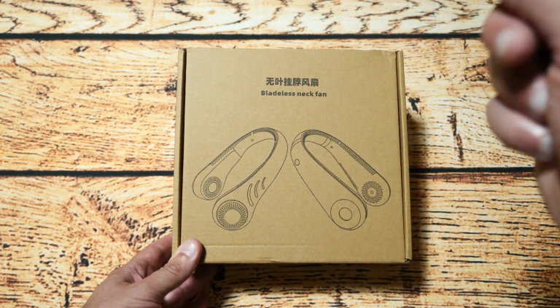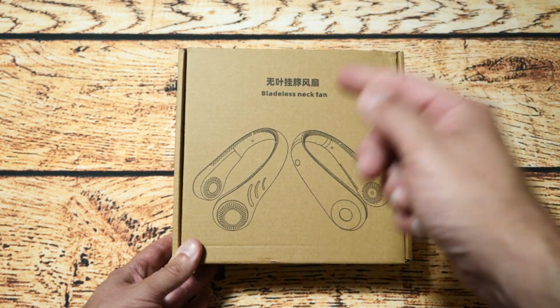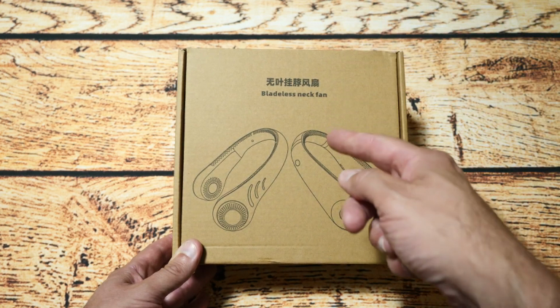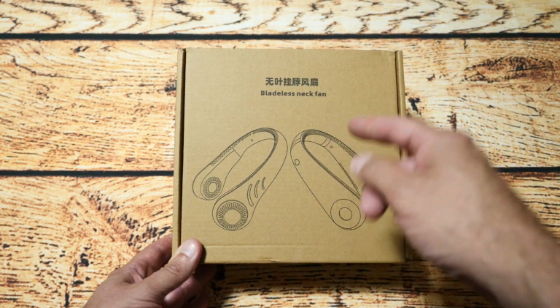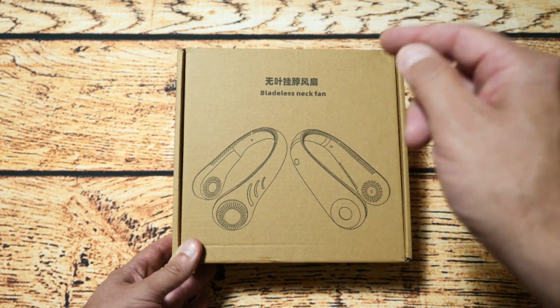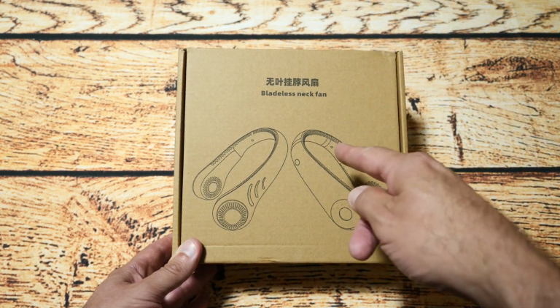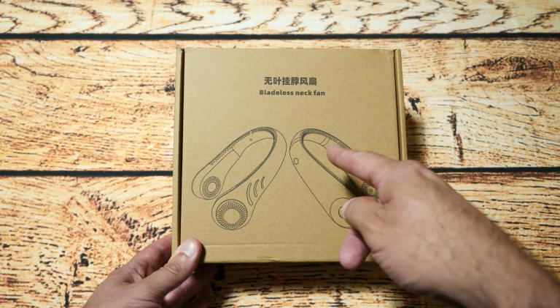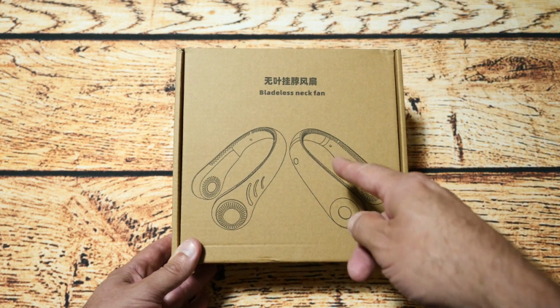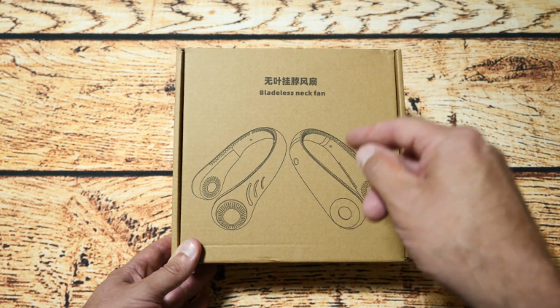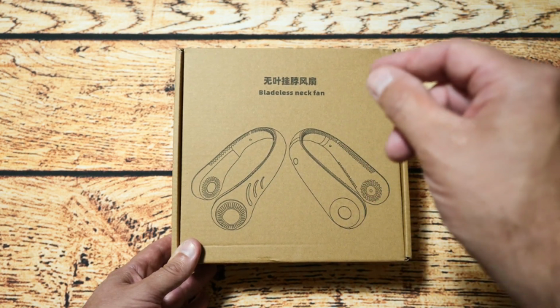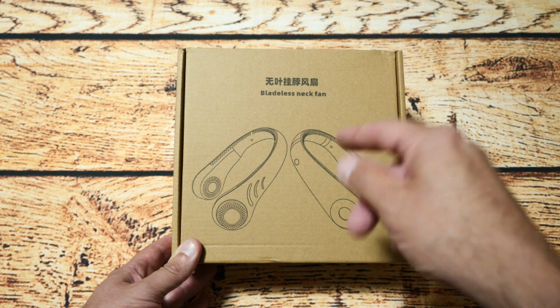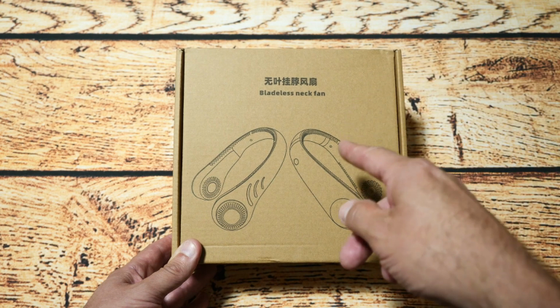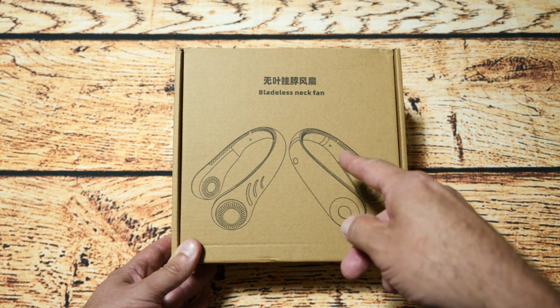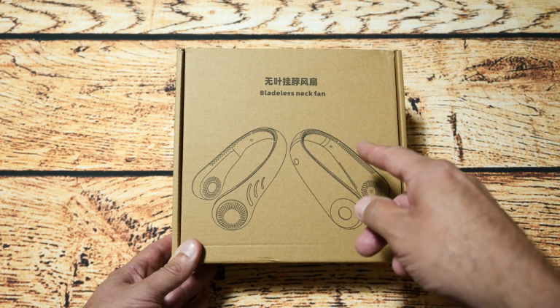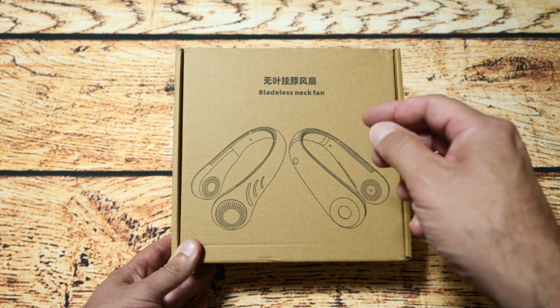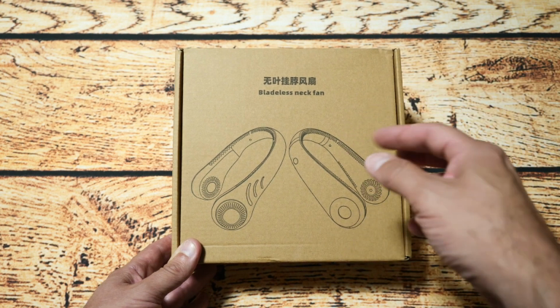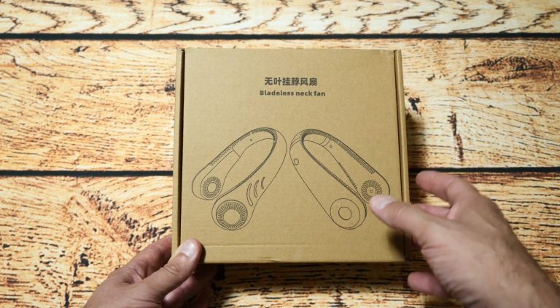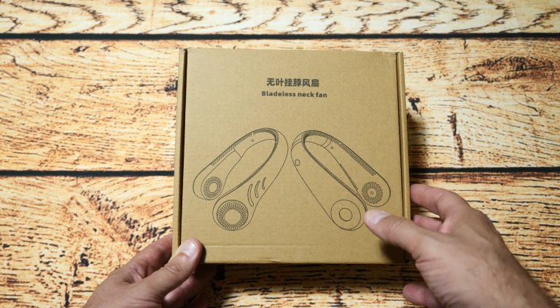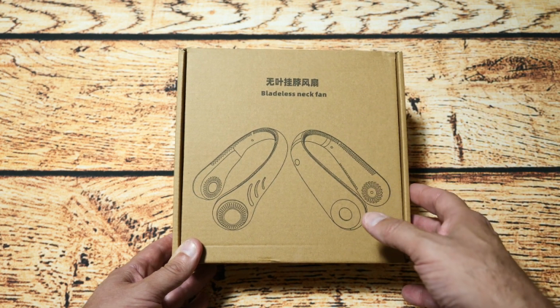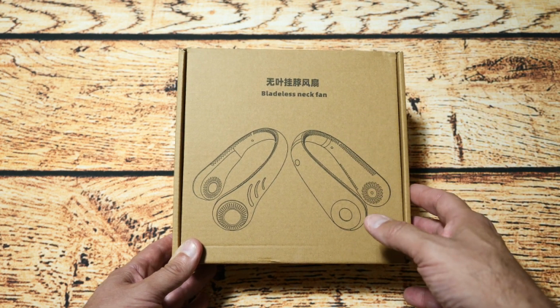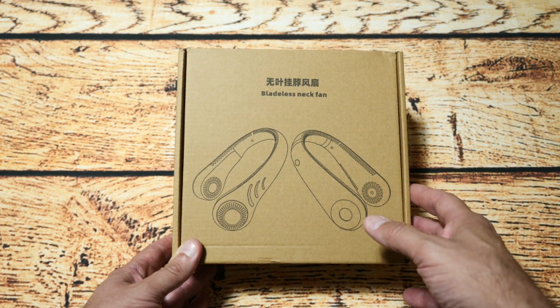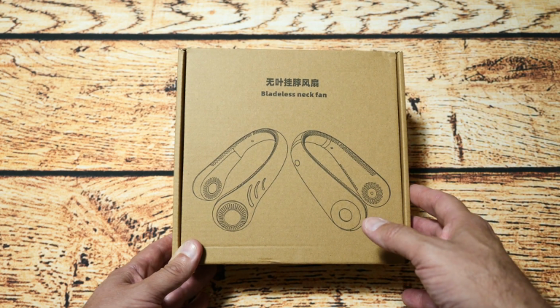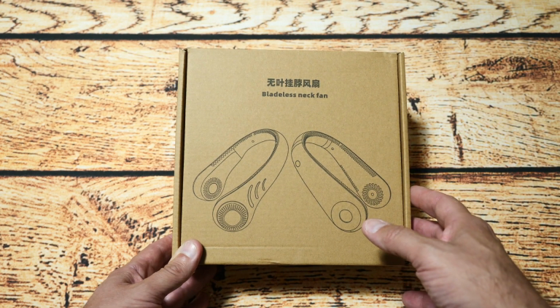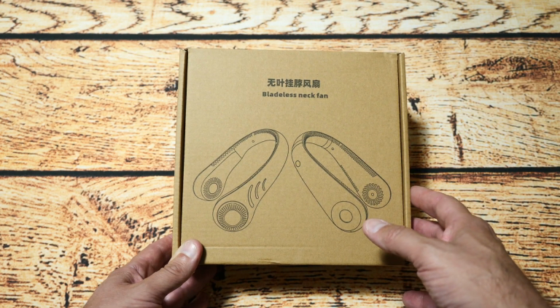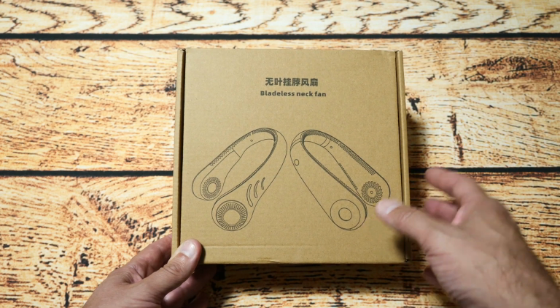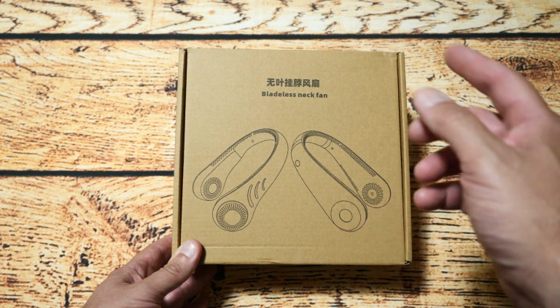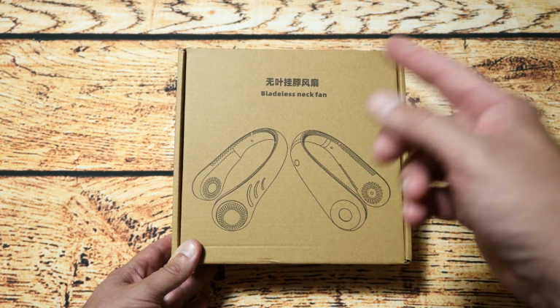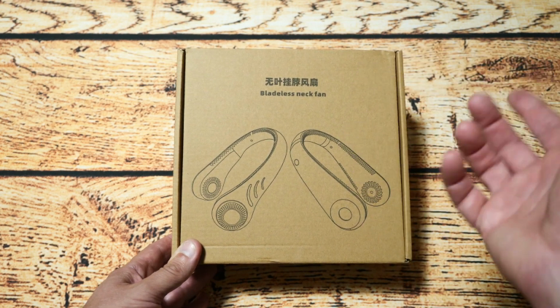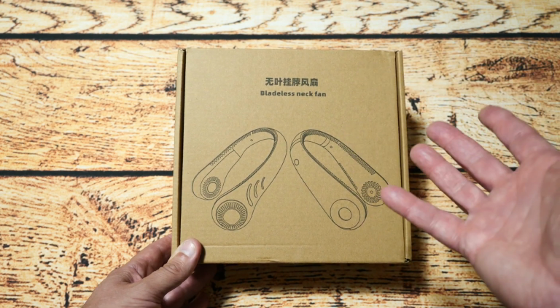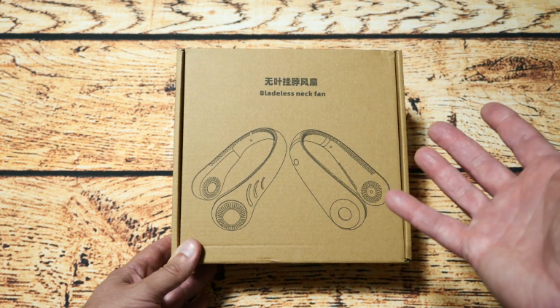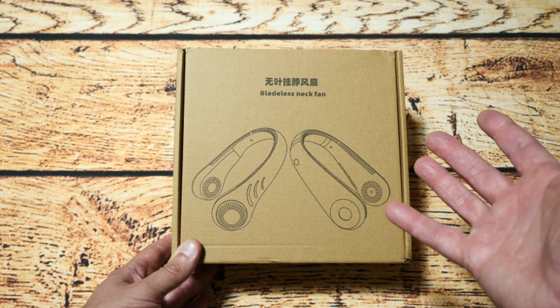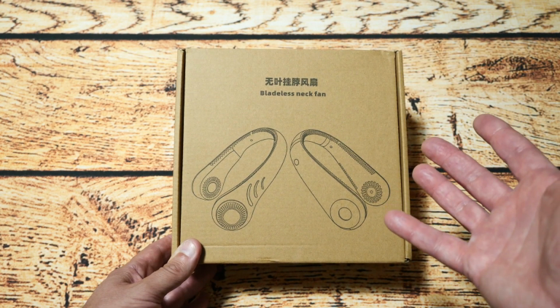So anyway, let's get it out the box and have a look at this and see if this is something that could be useful to you, like me, when it's very hot.